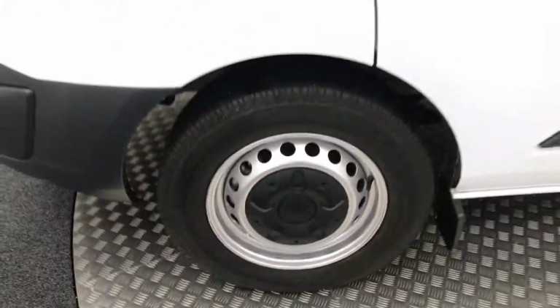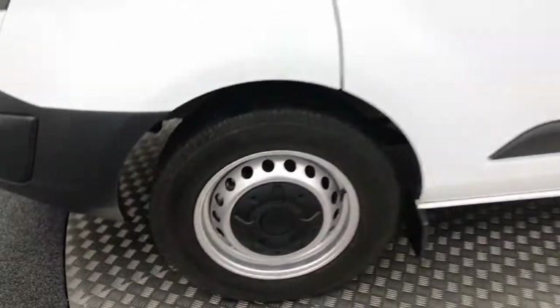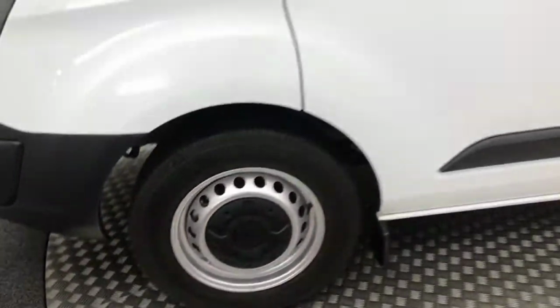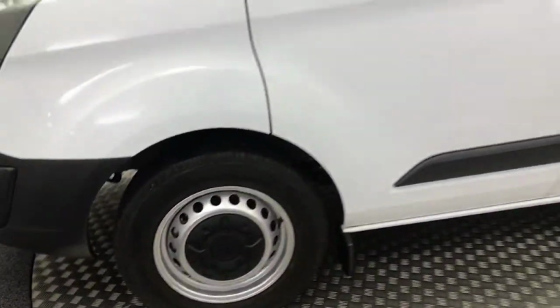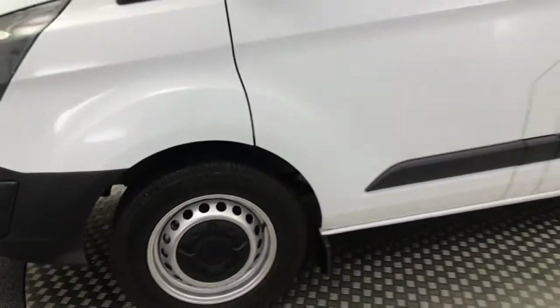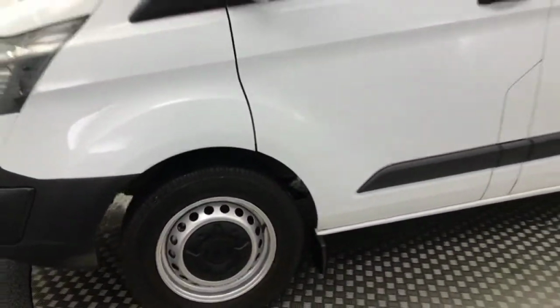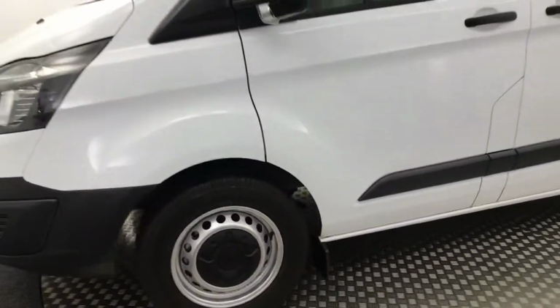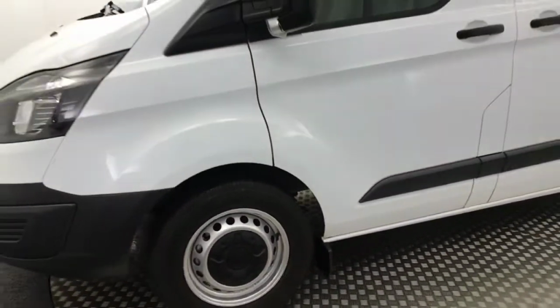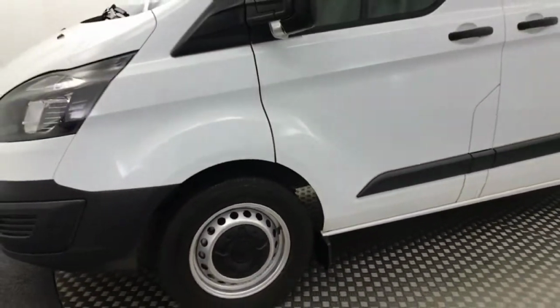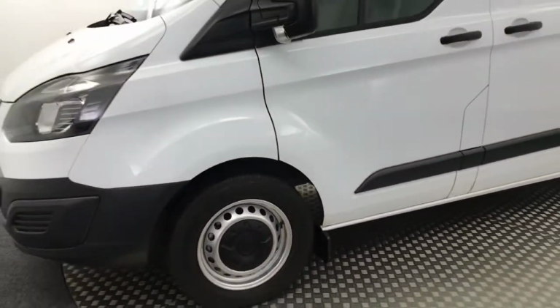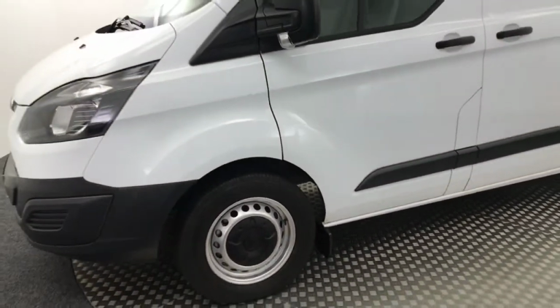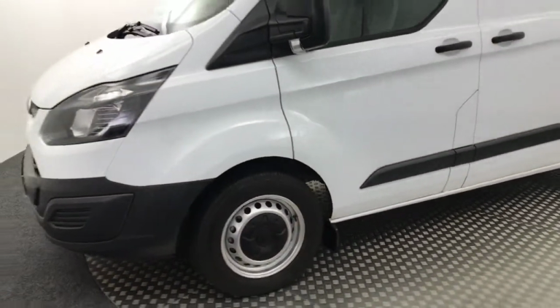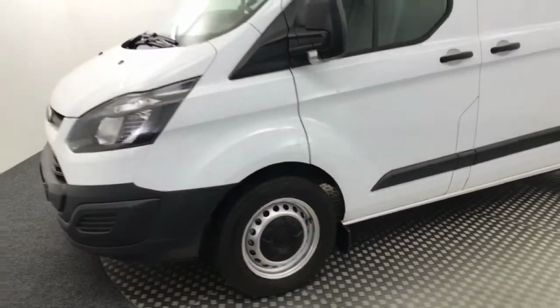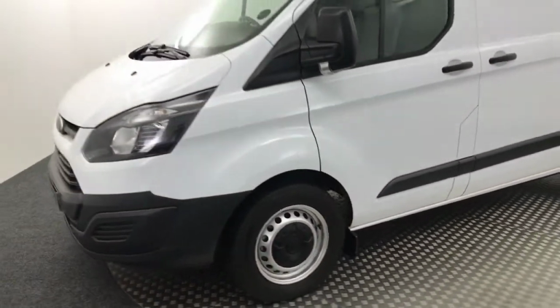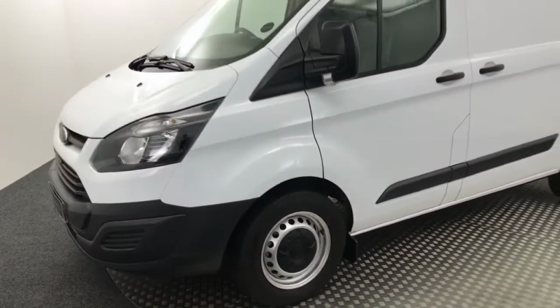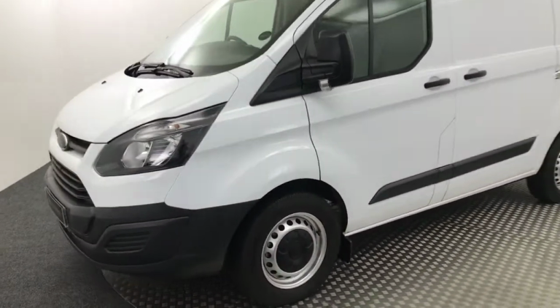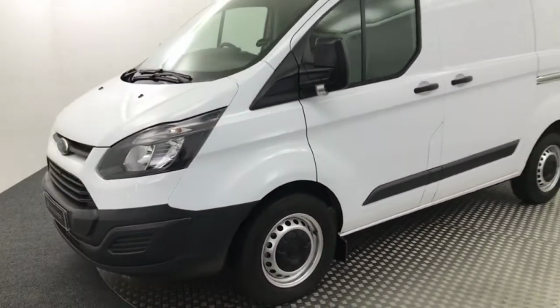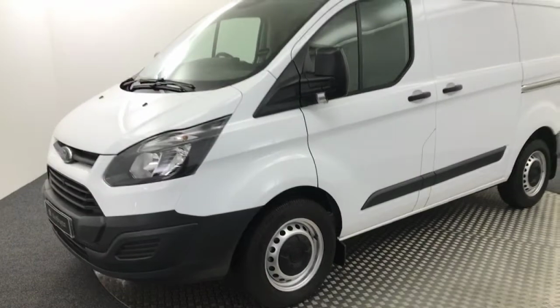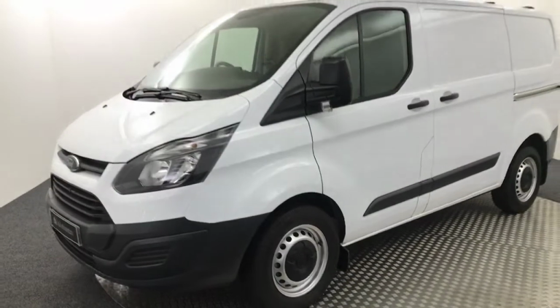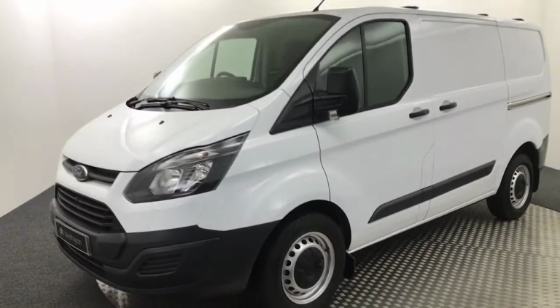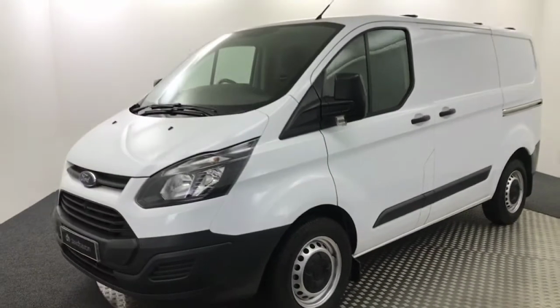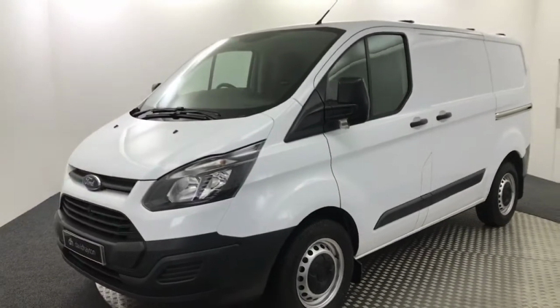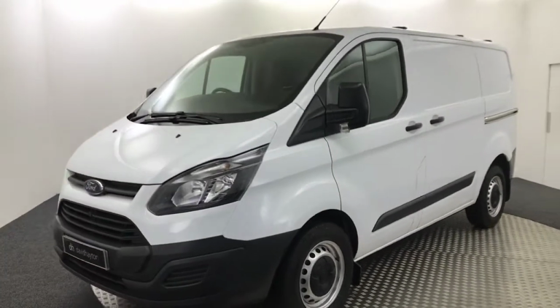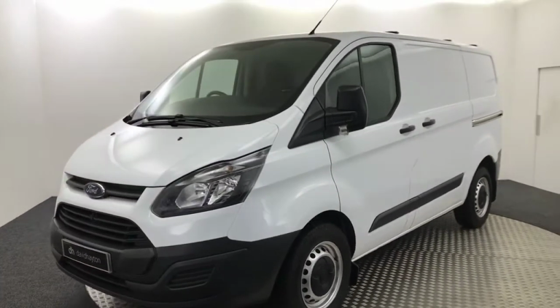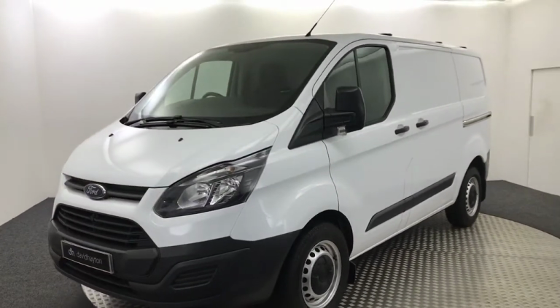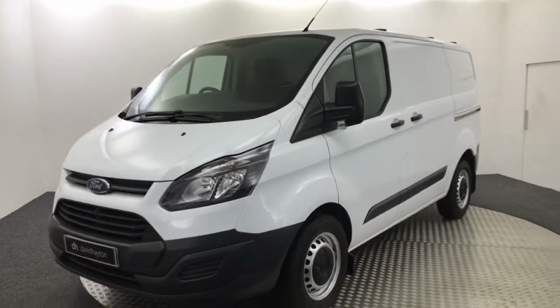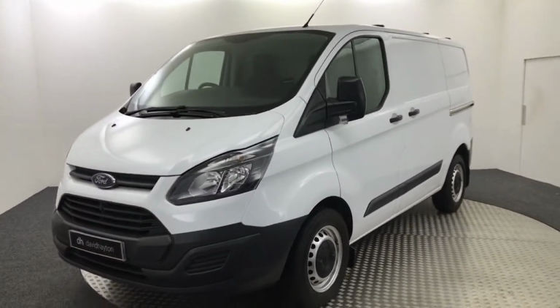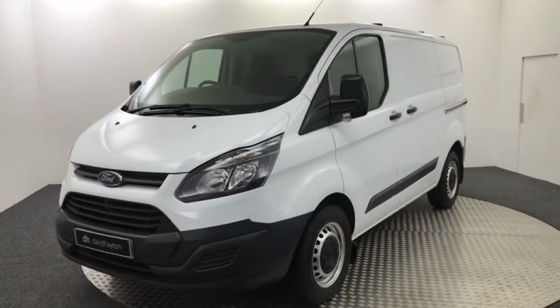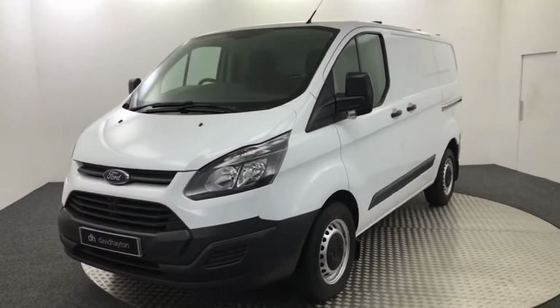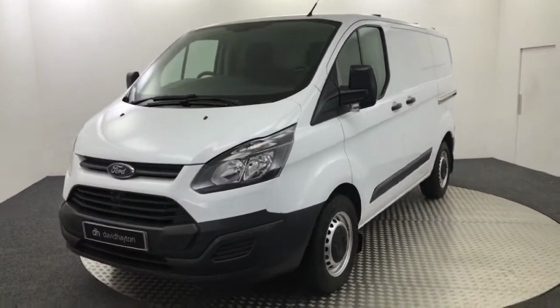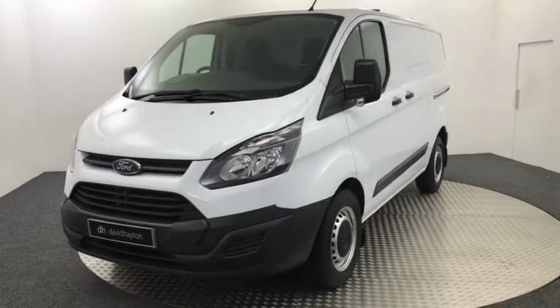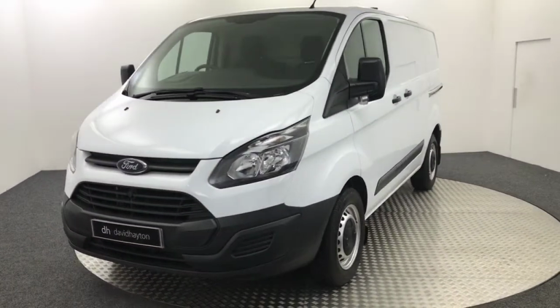So a very clean van on the outside. I'll show you inside.